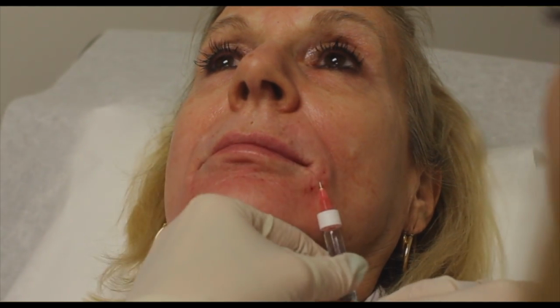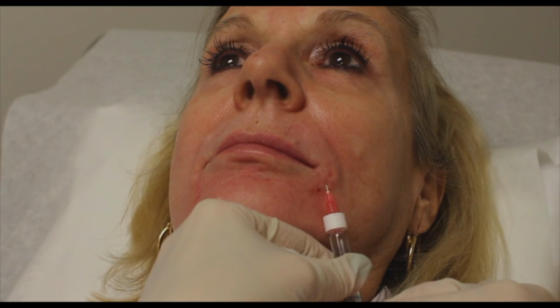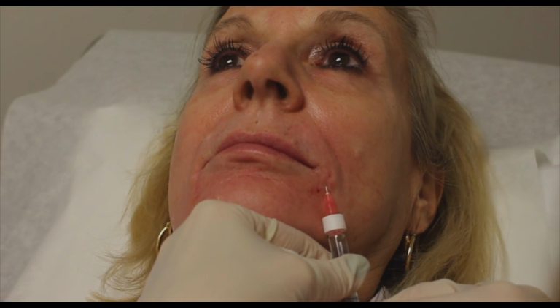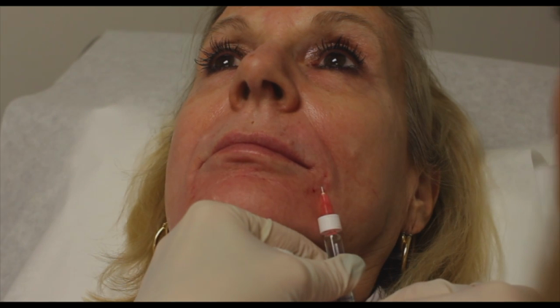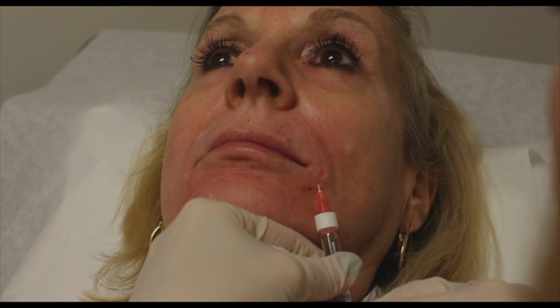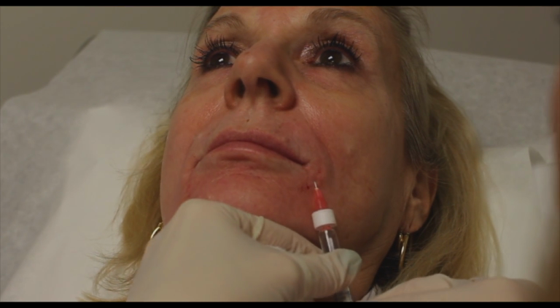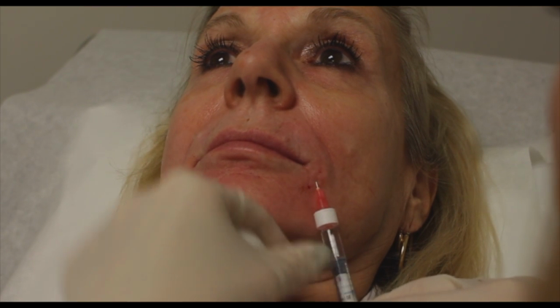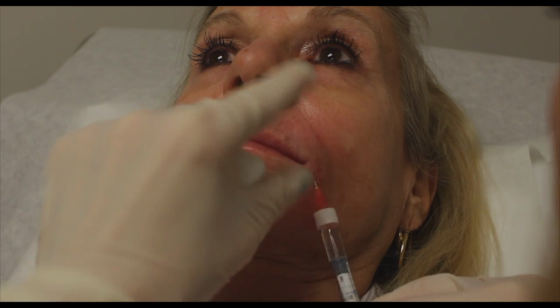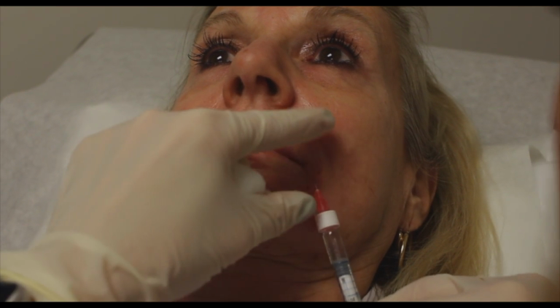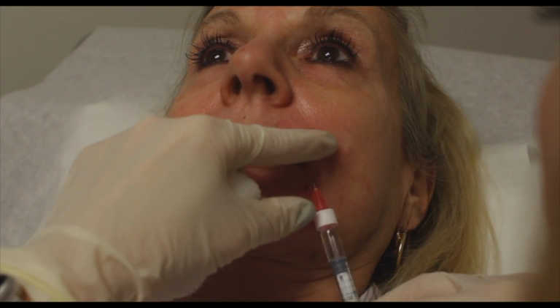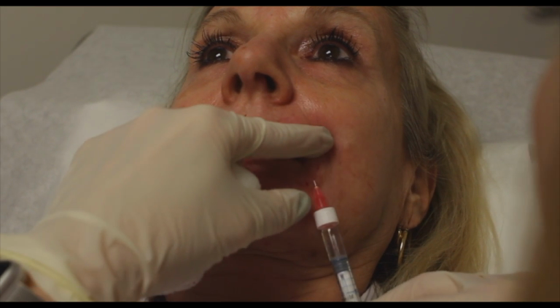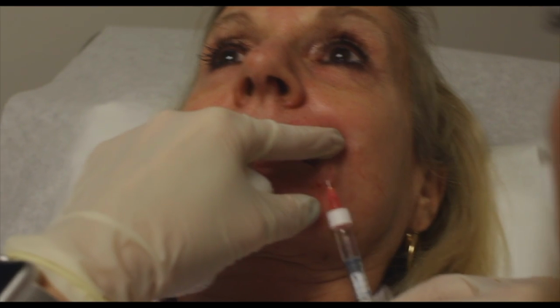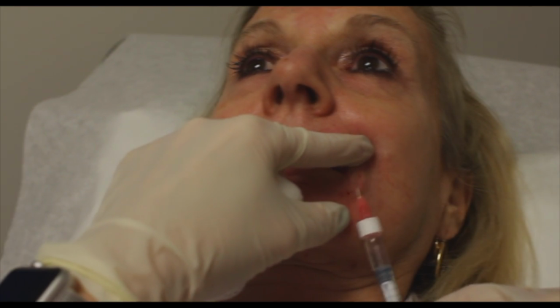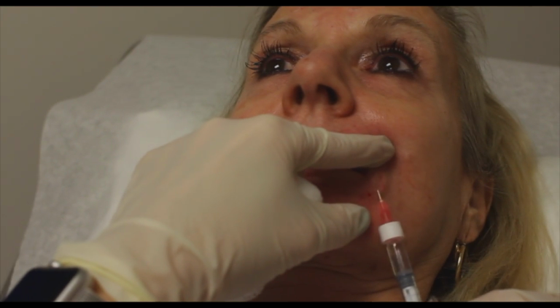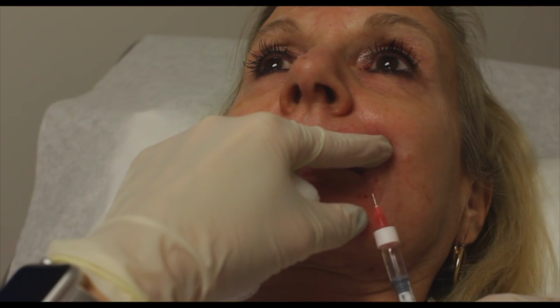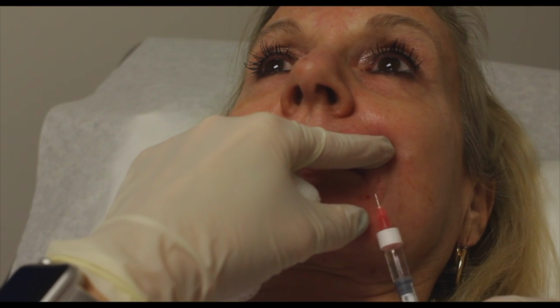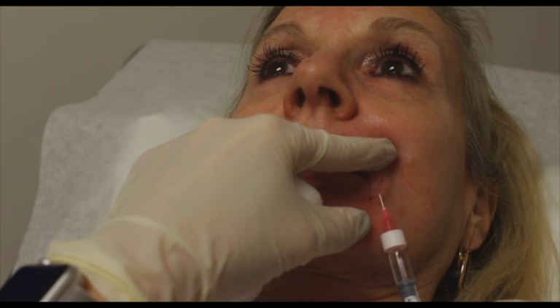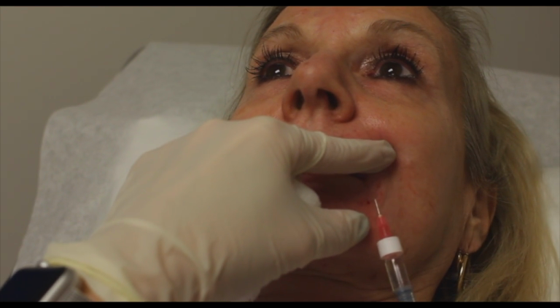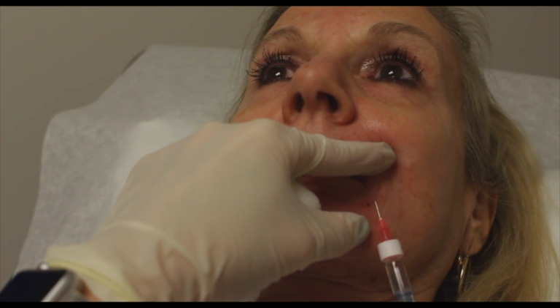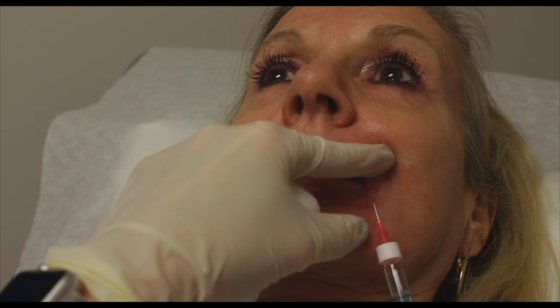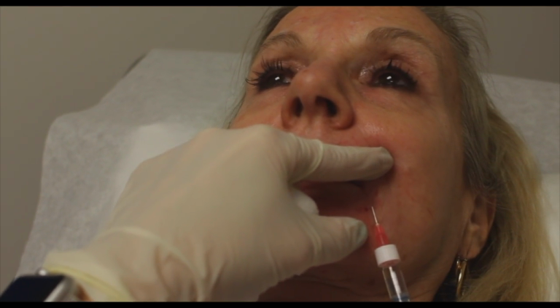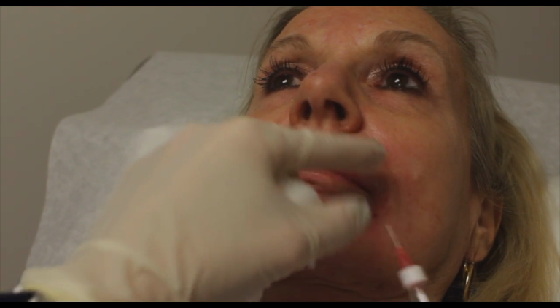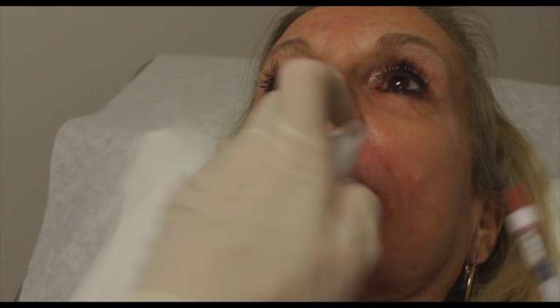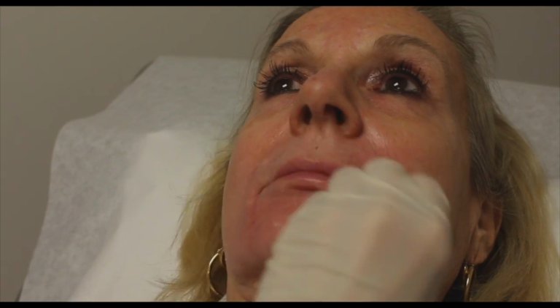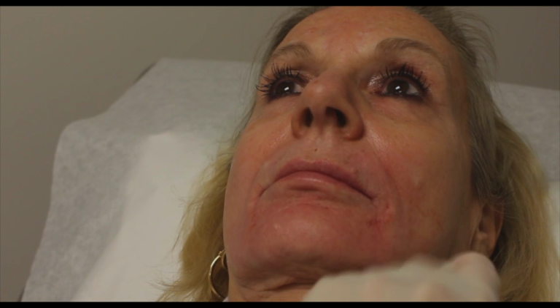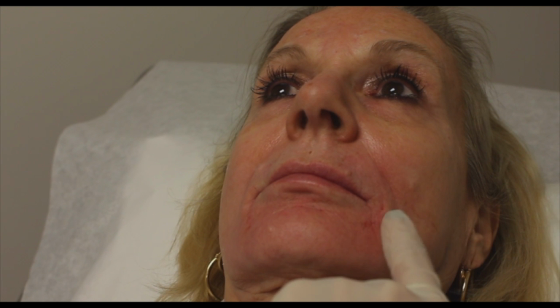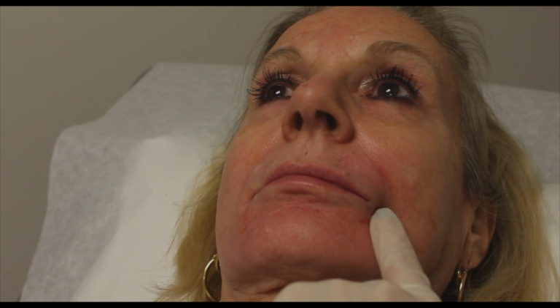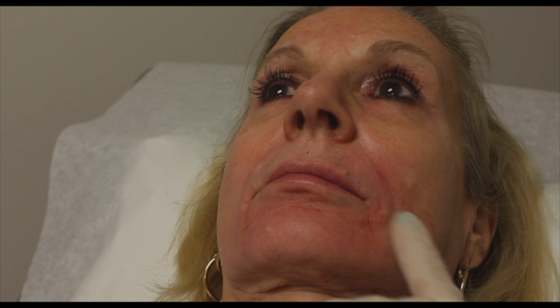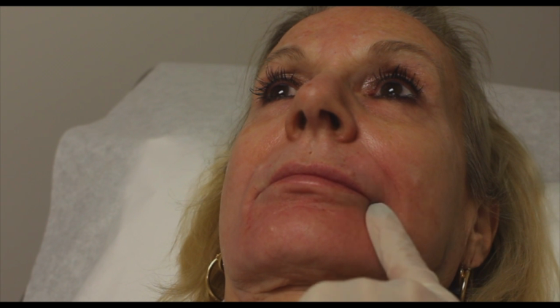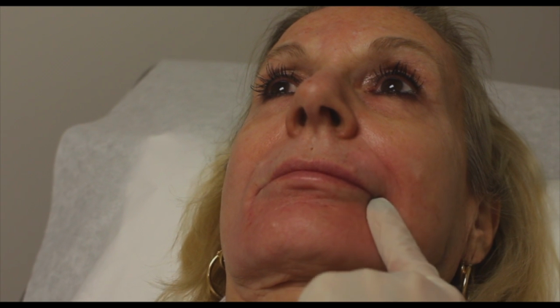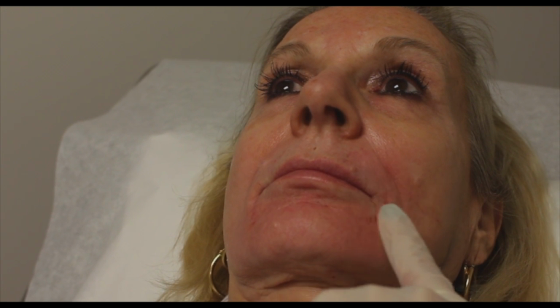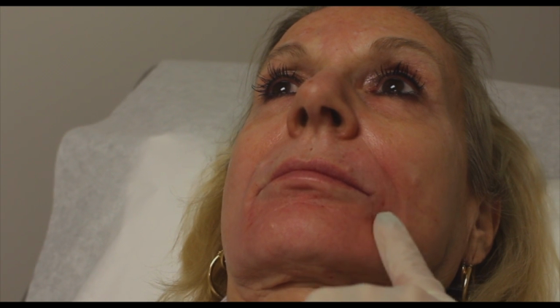Fillers are all products — Hyaluronic Acids are naturally occurring proteins in the body. They last approximately 9 to 12 months.